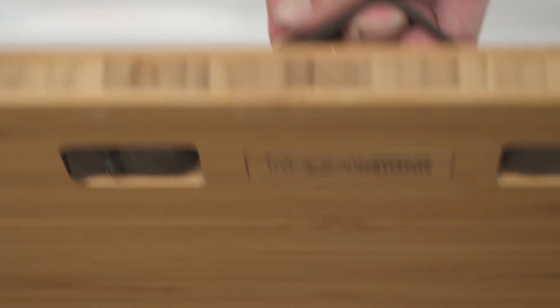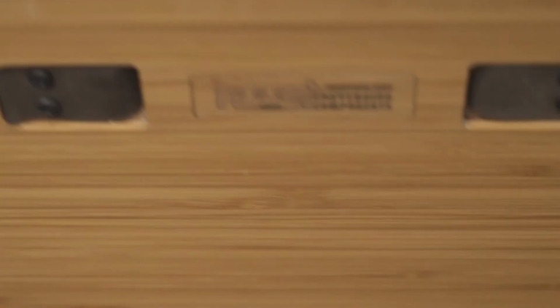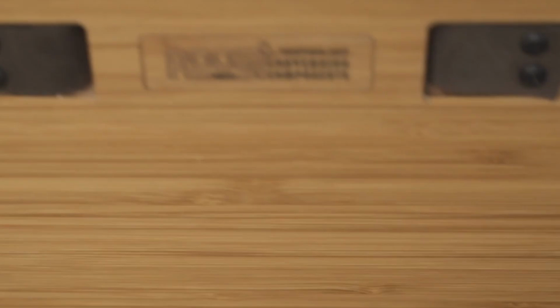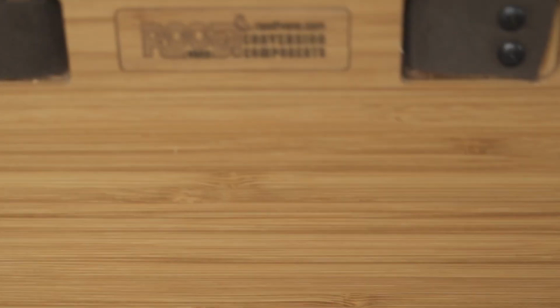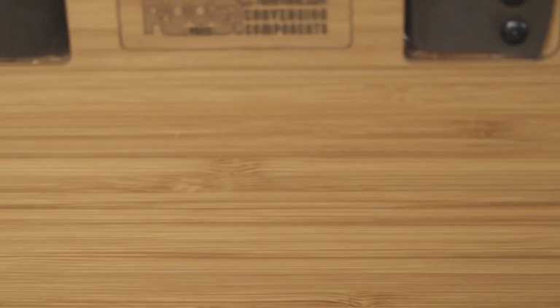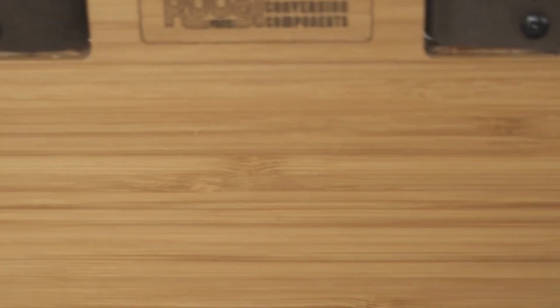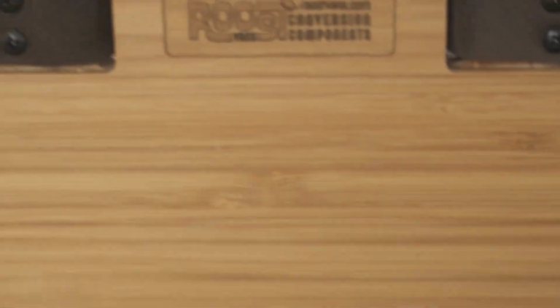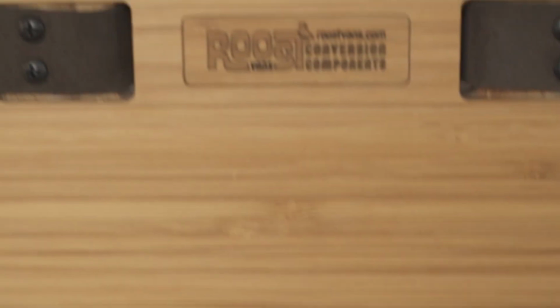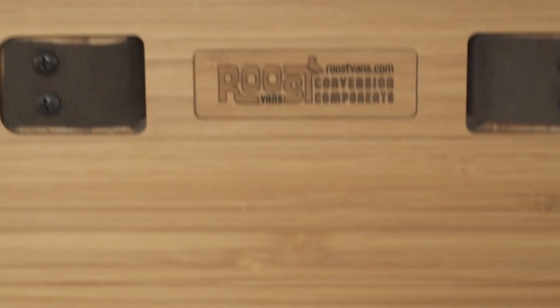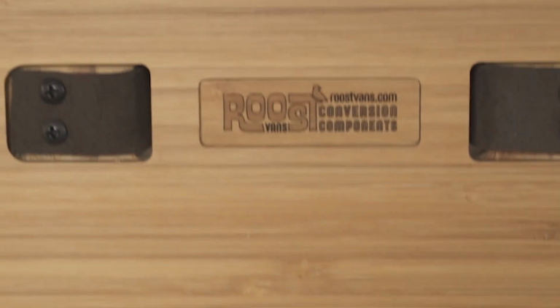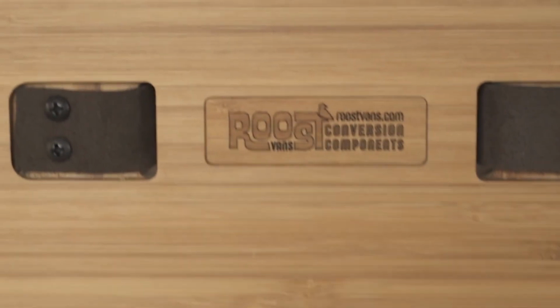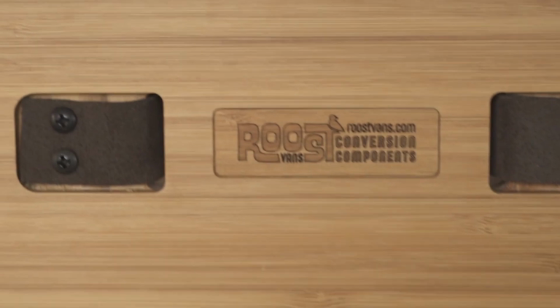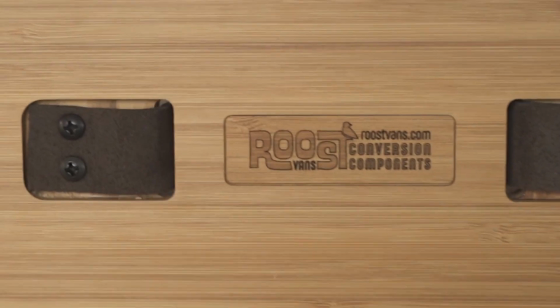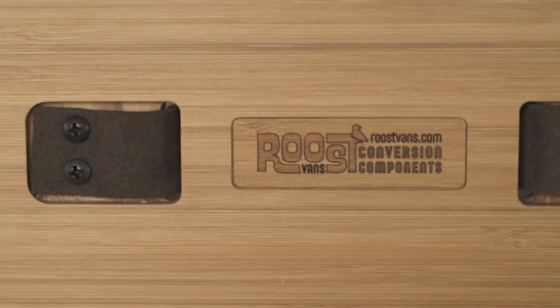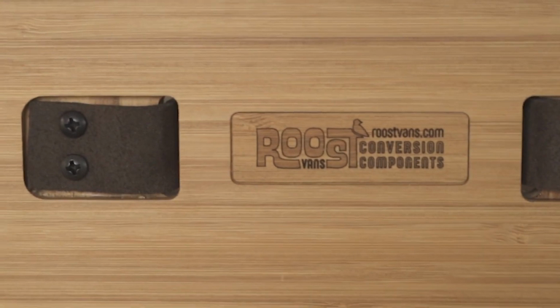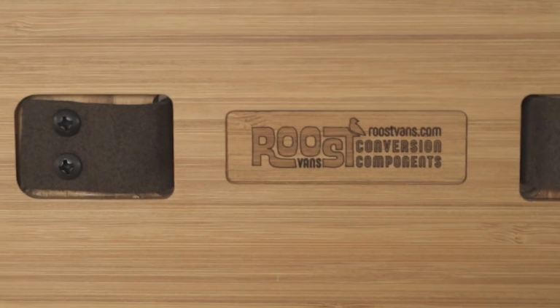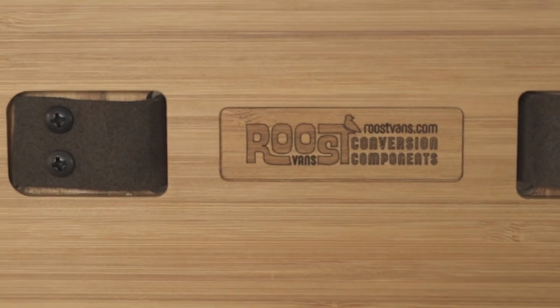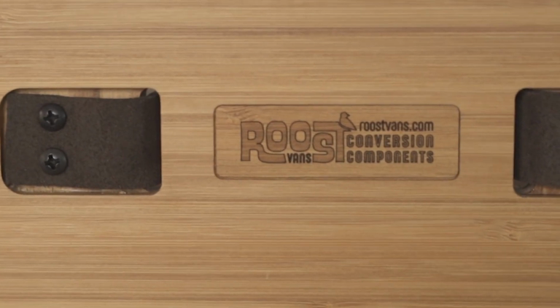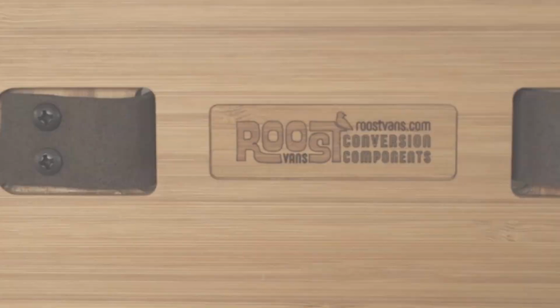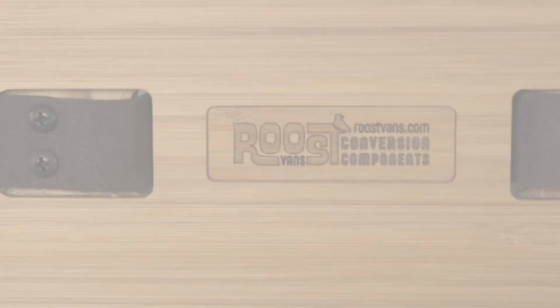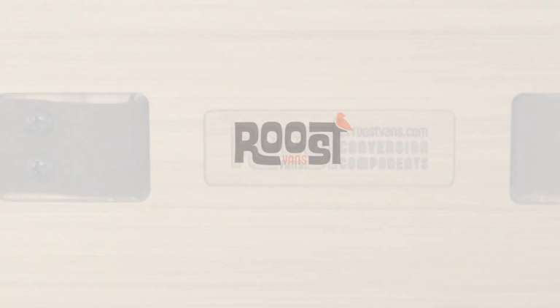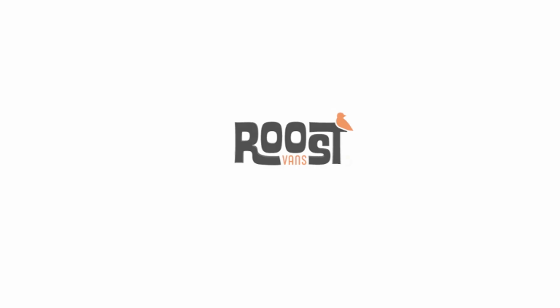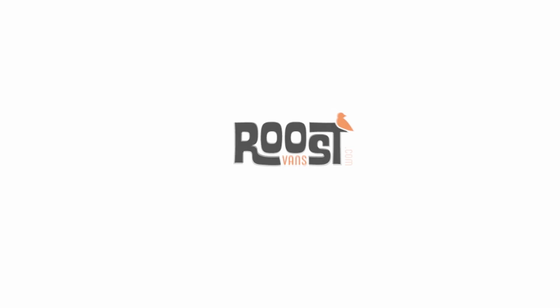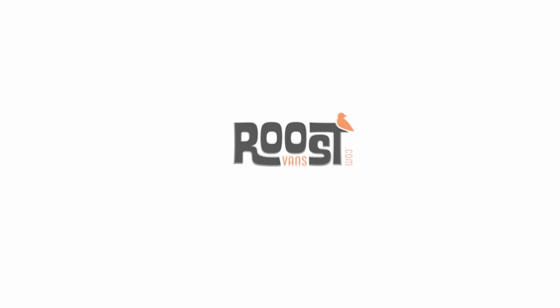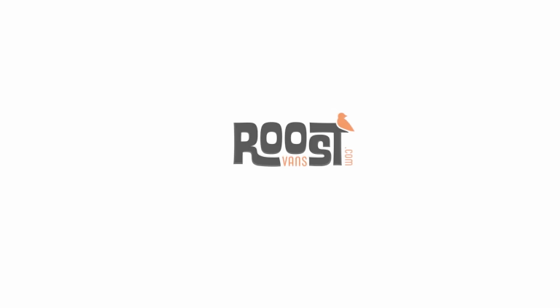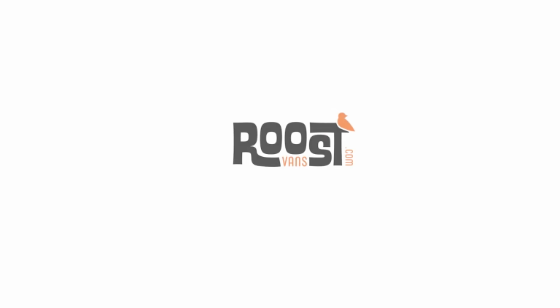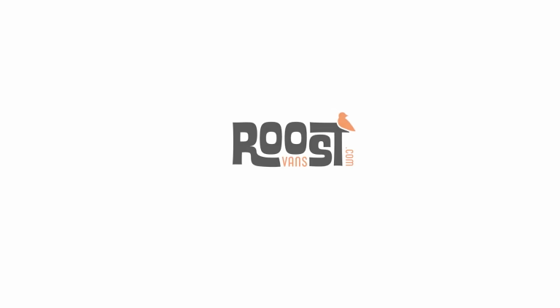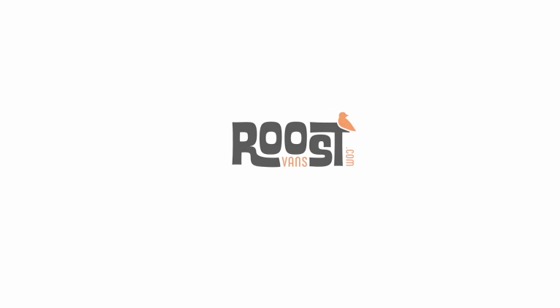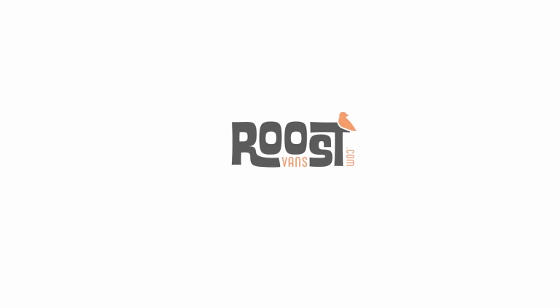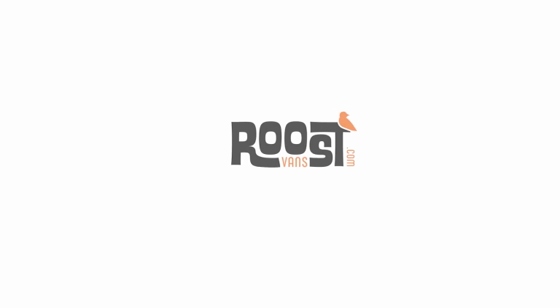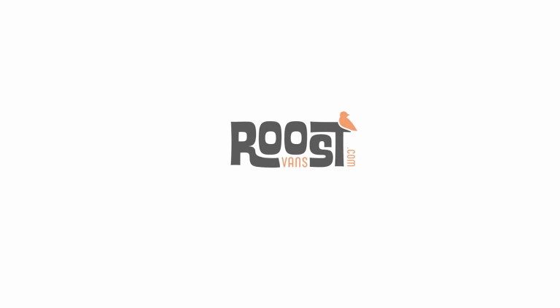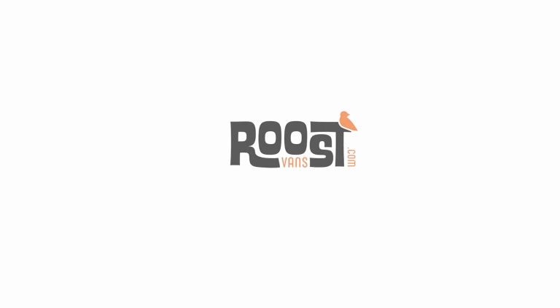Feel free to visit us at roostvans.com for any of your building needs.